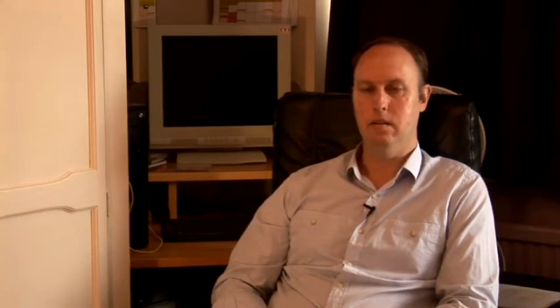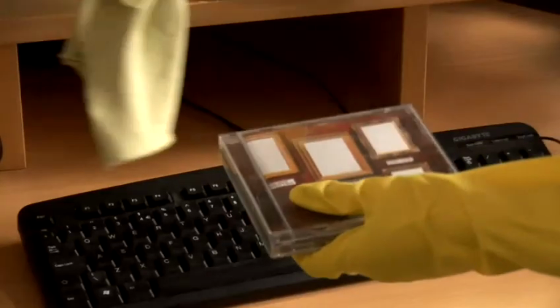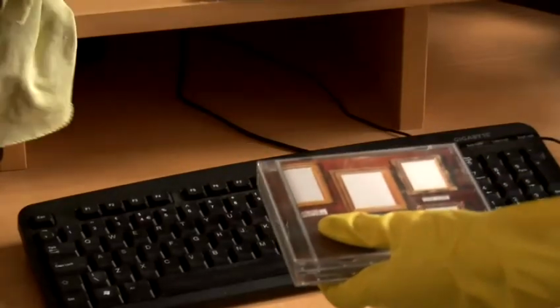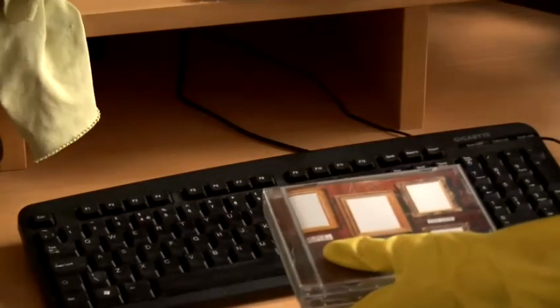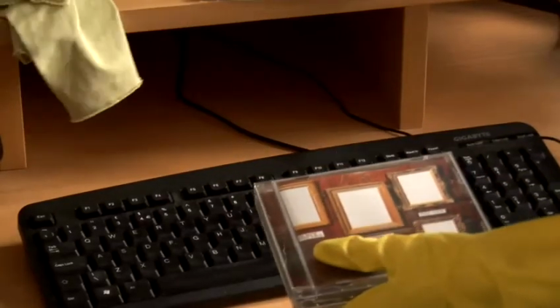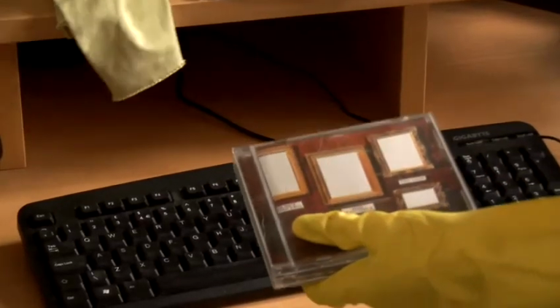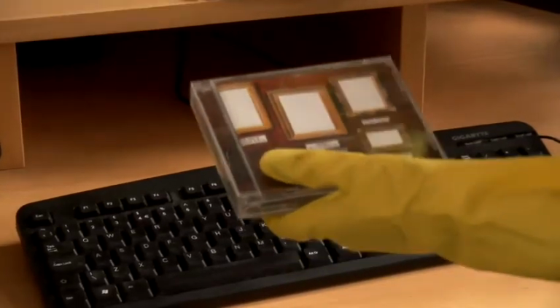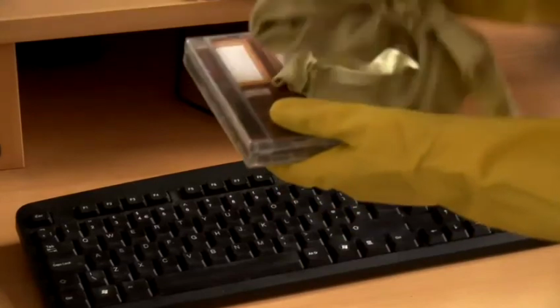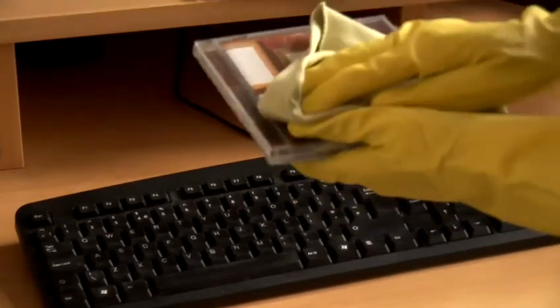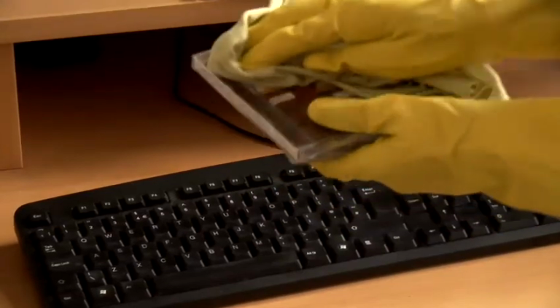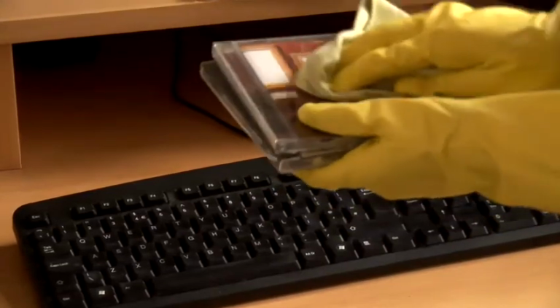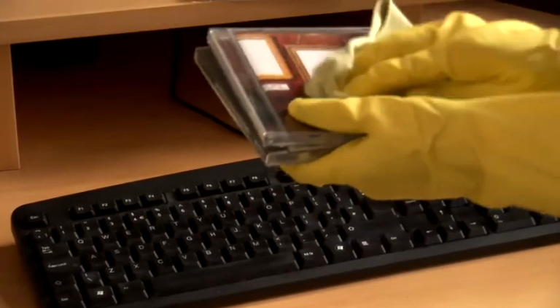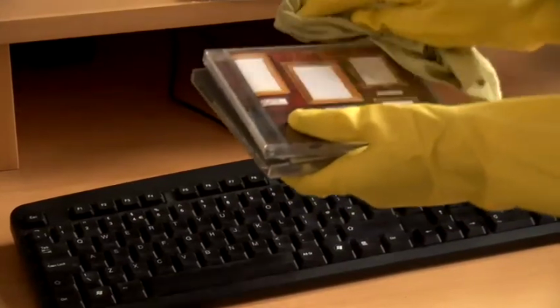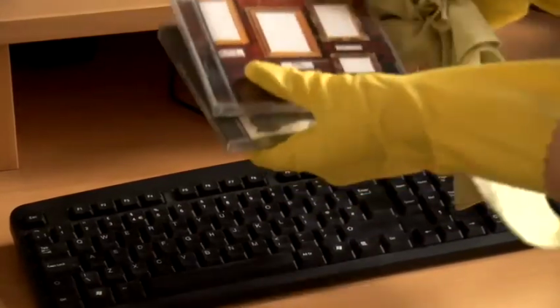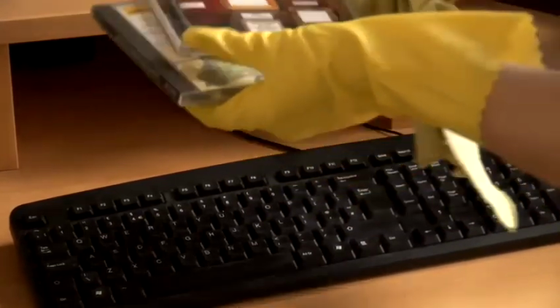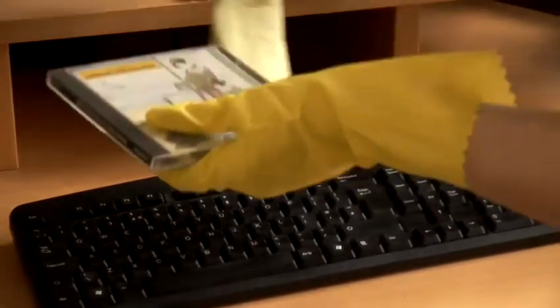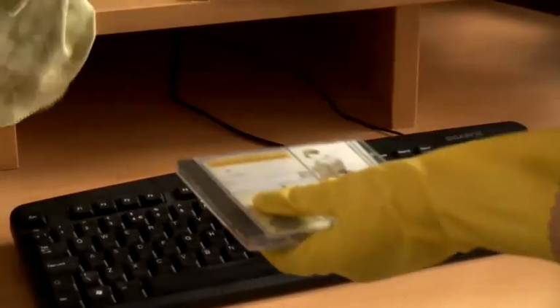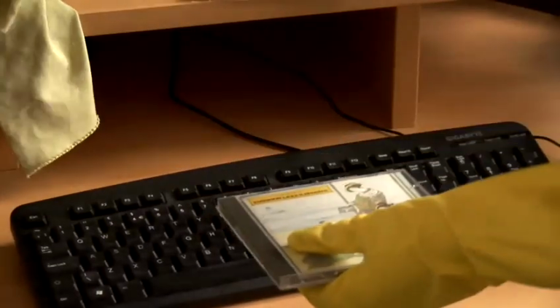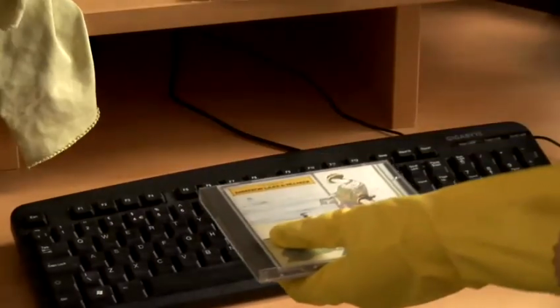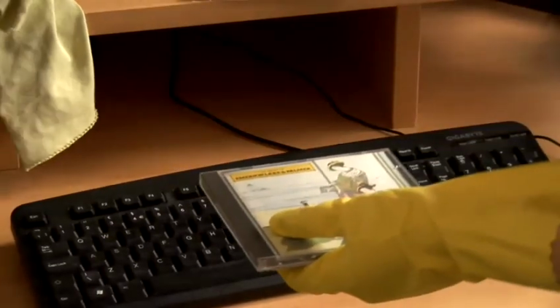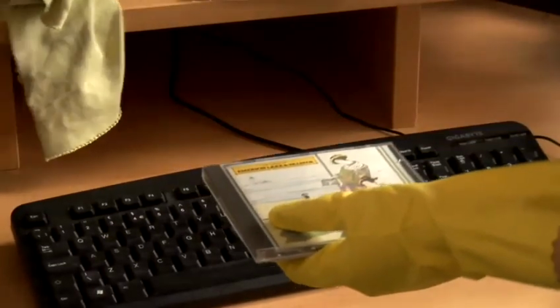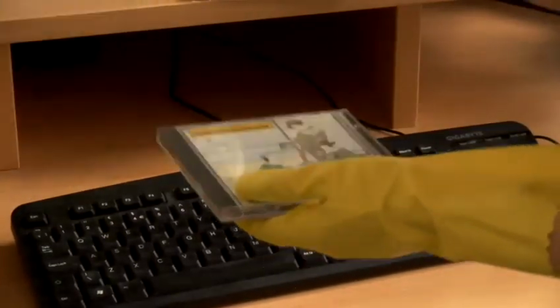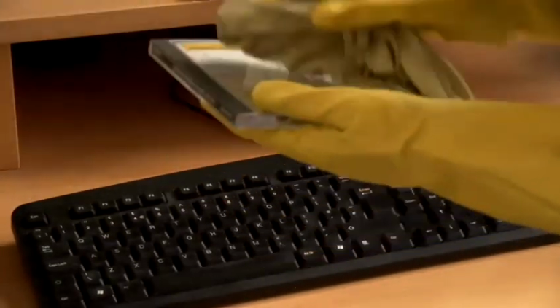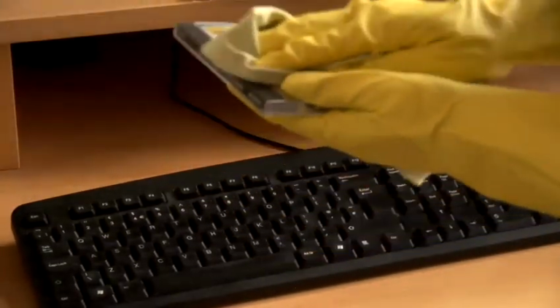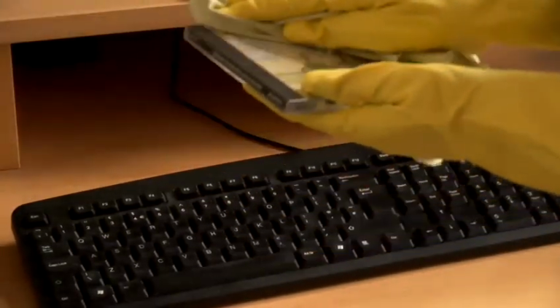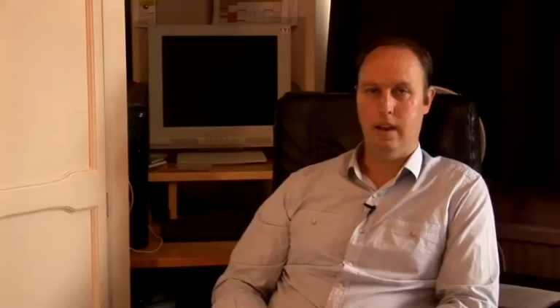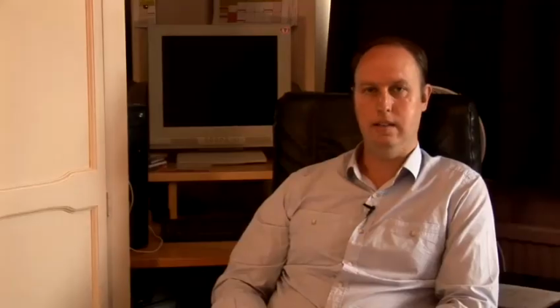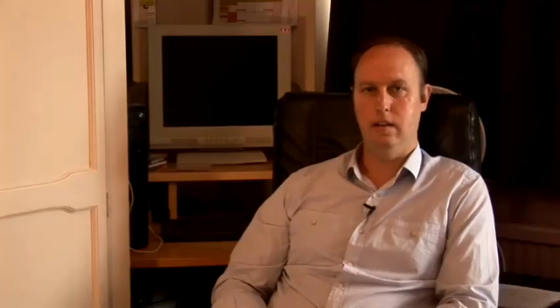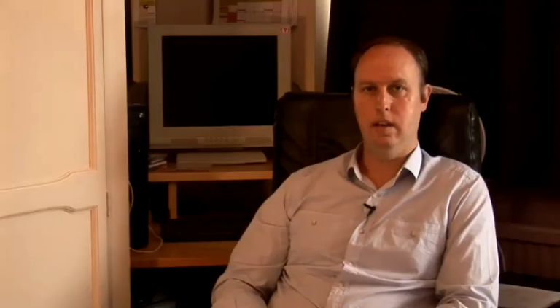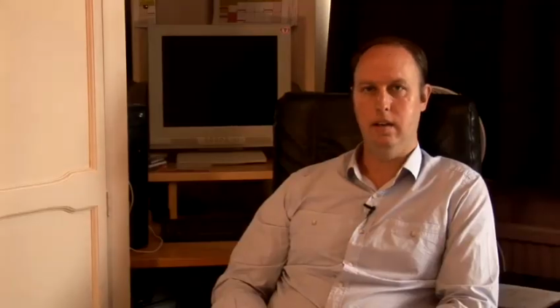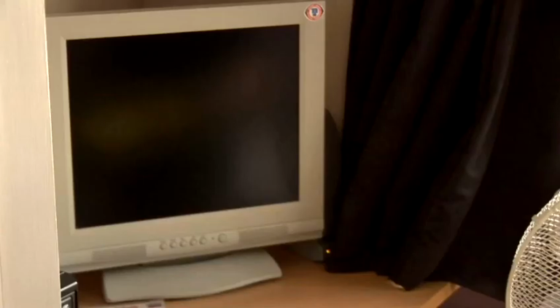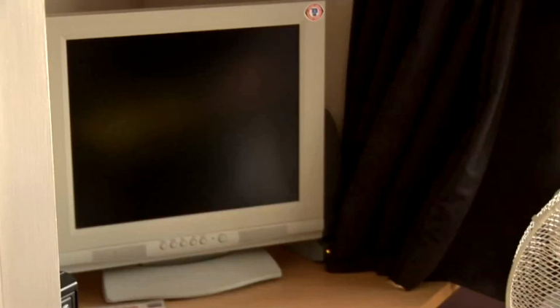Obviously if you clean the computer, you want to be wiping down the desk as well. And that's how you clean the computer.